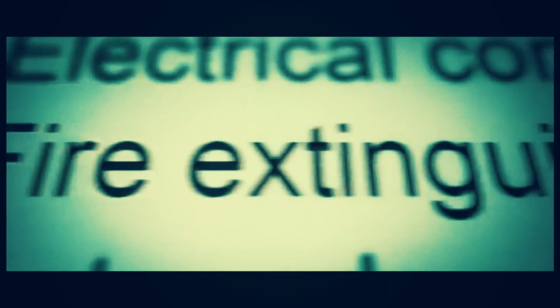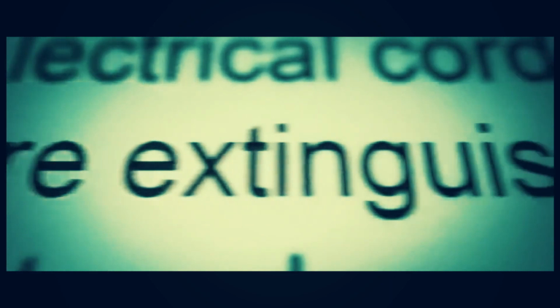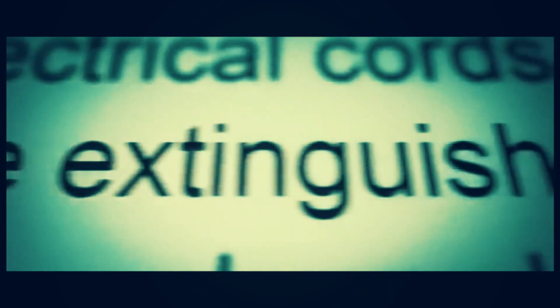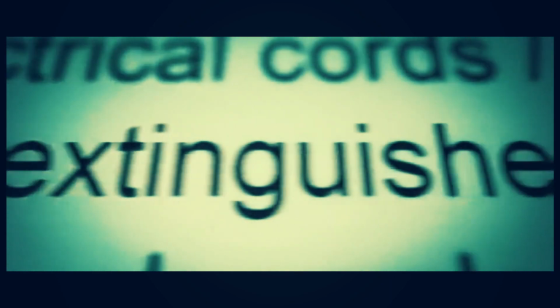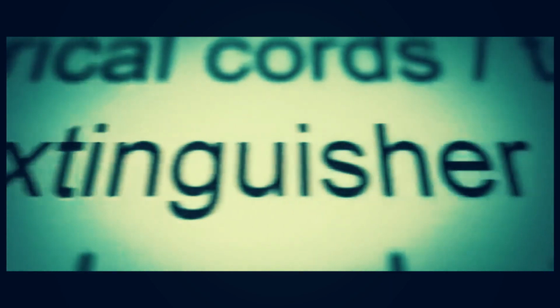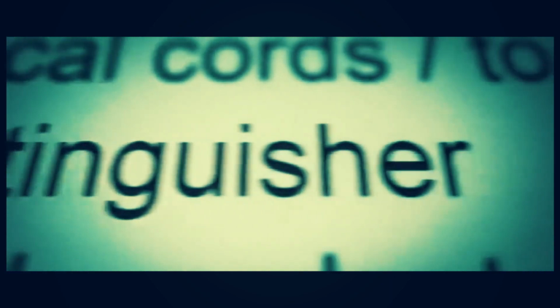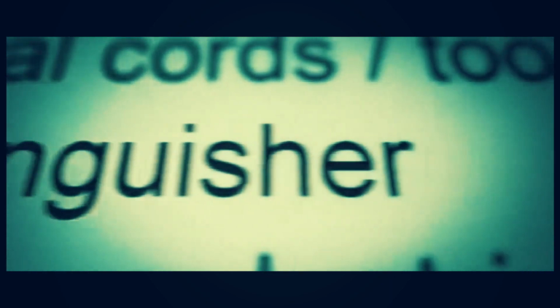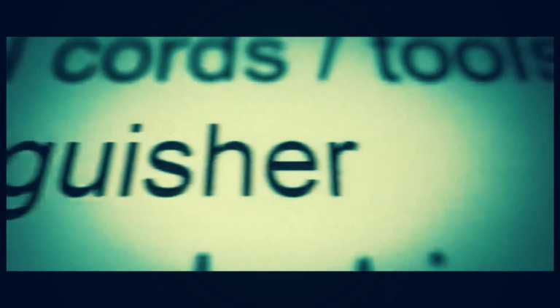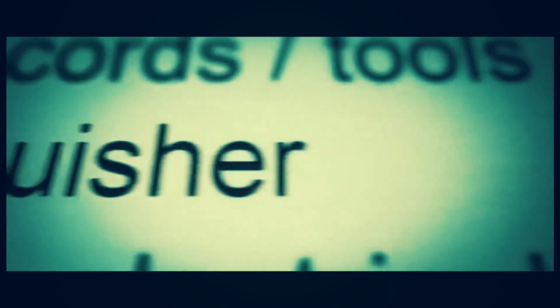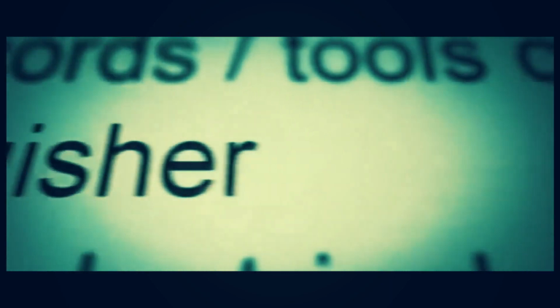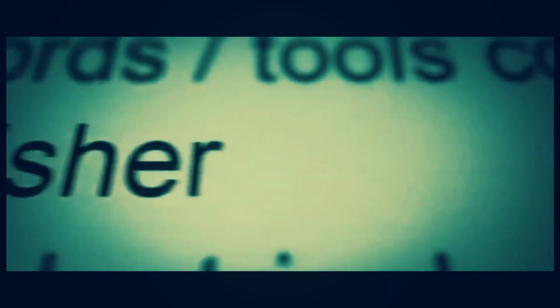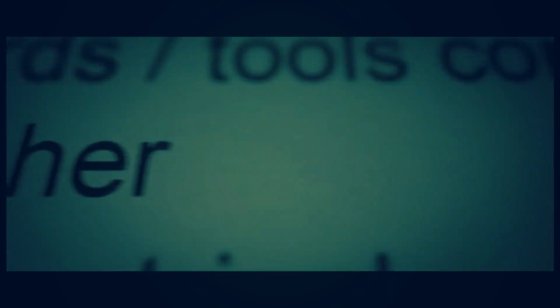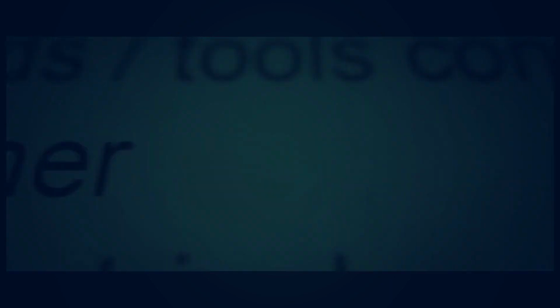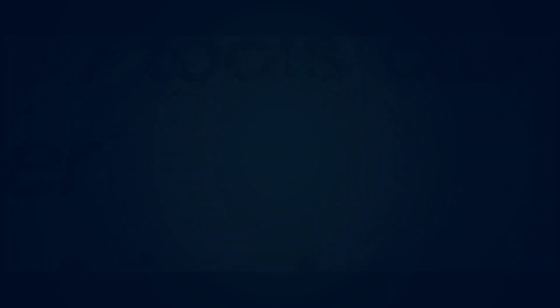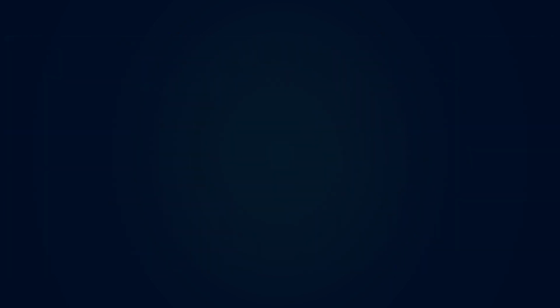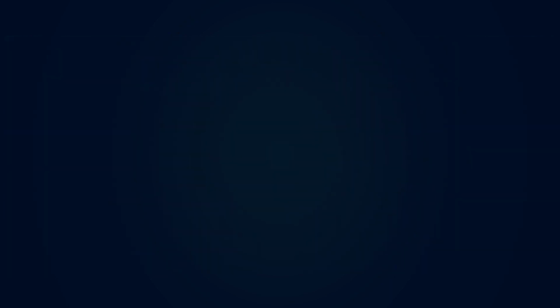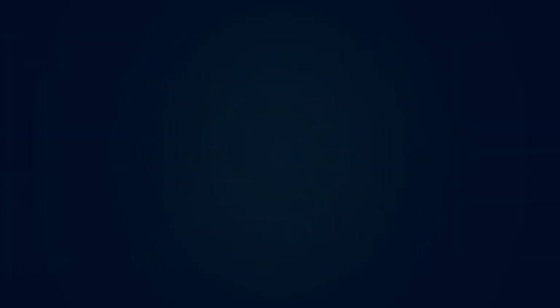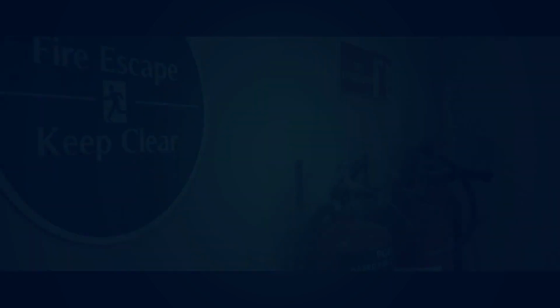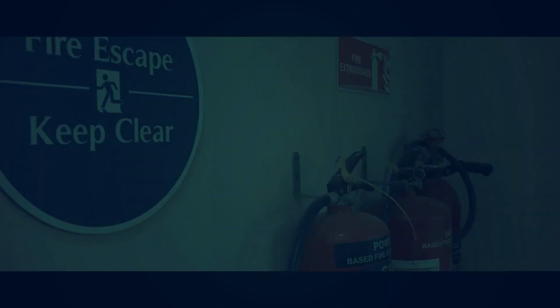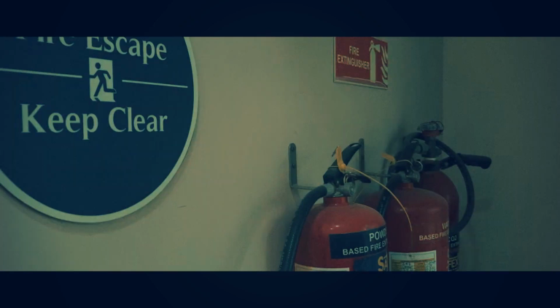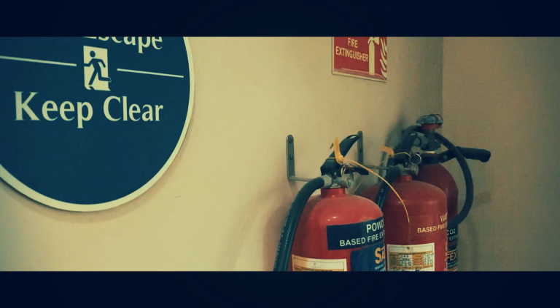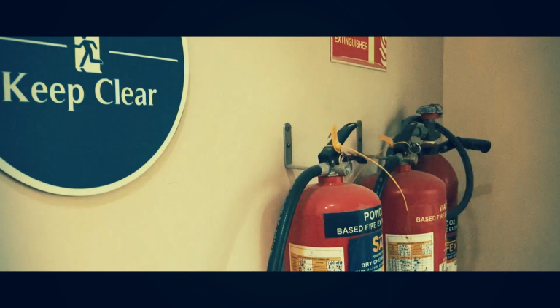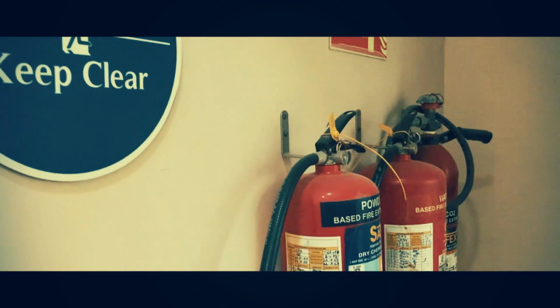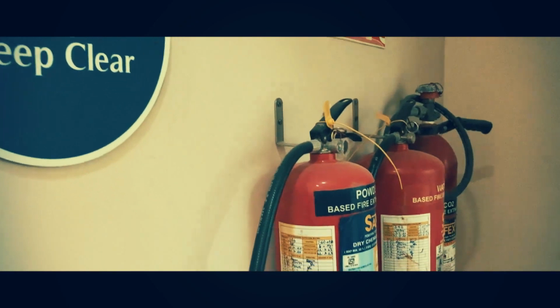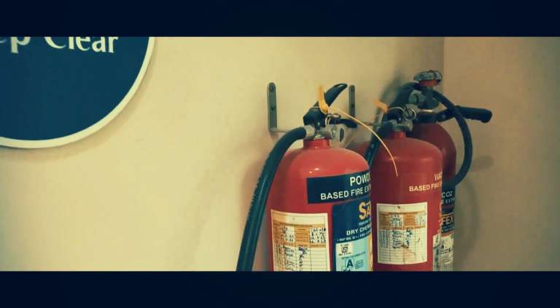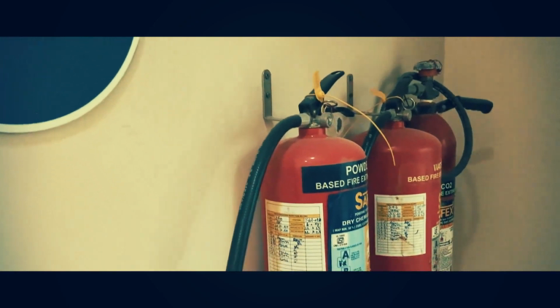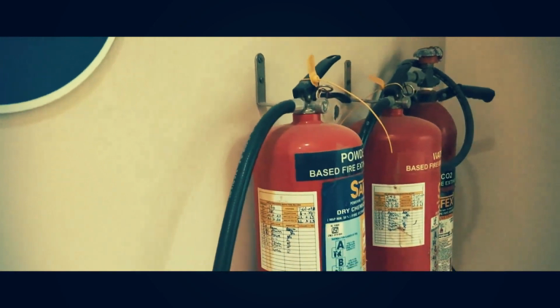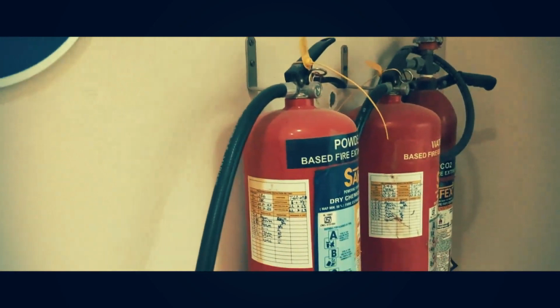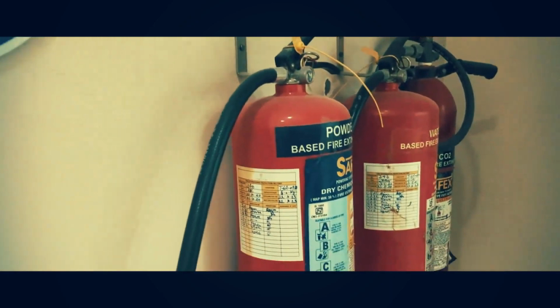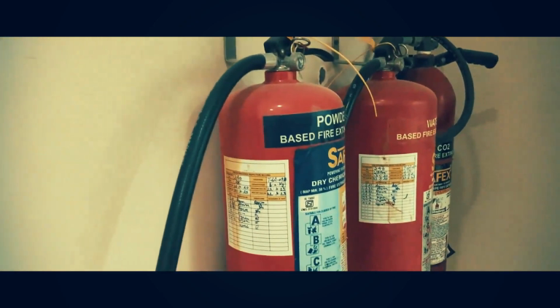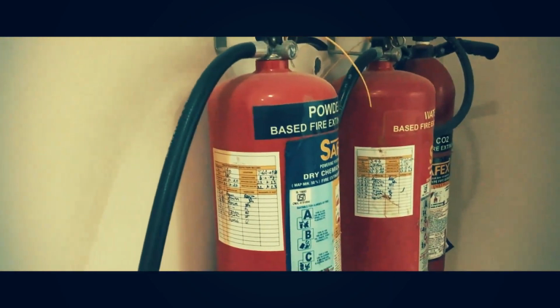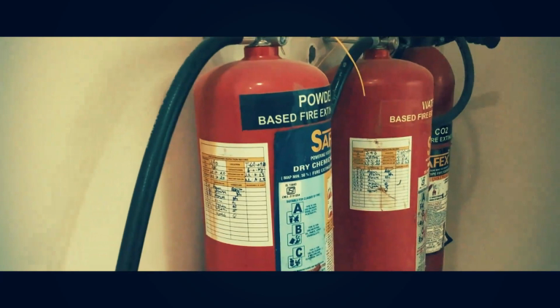Fire extinguishers: Always know the locations of fire extinguishers on your site. These should be rated safe for use with electrical fires.